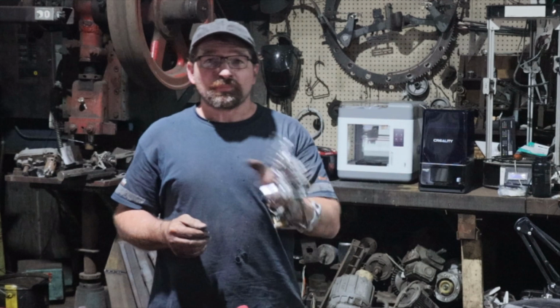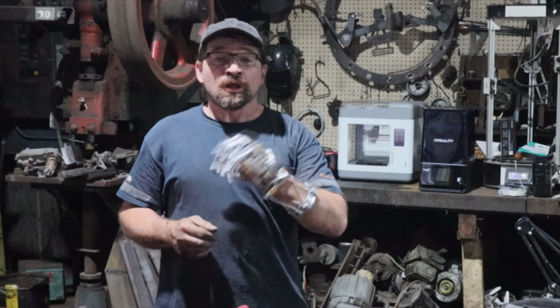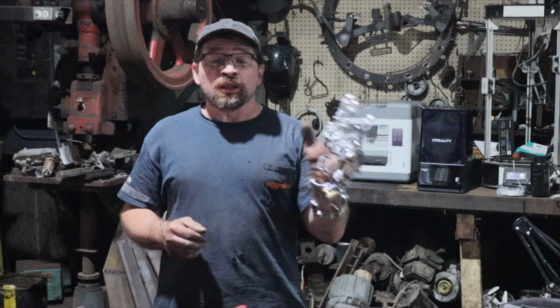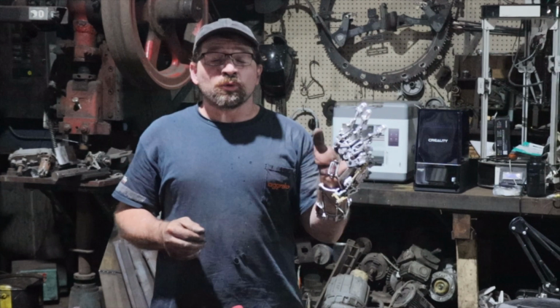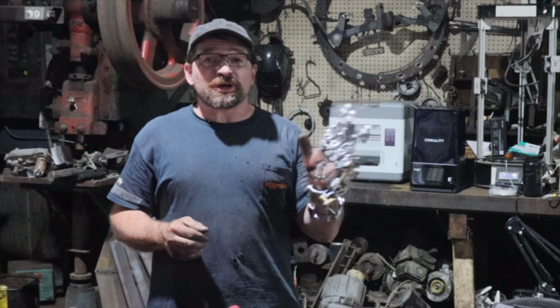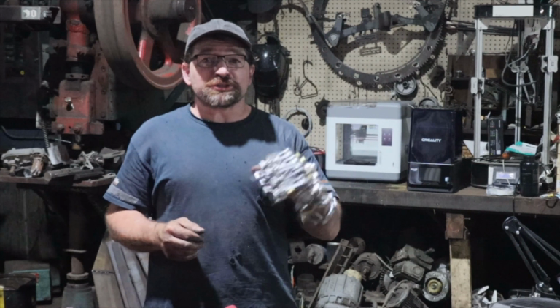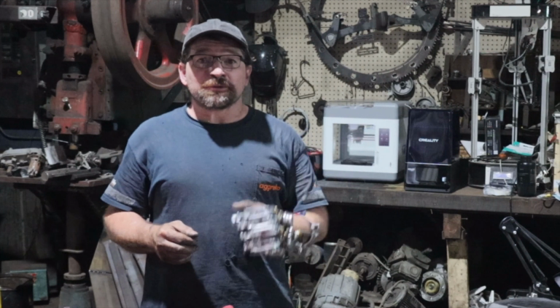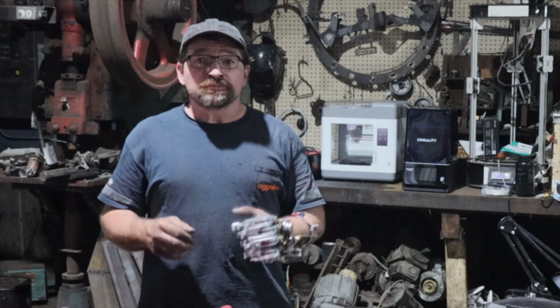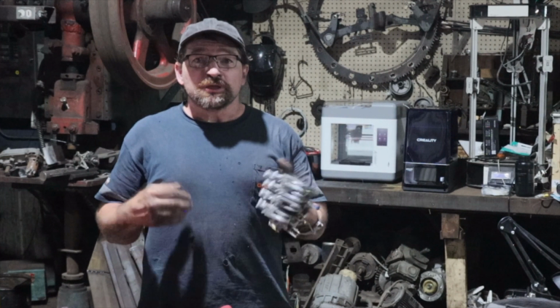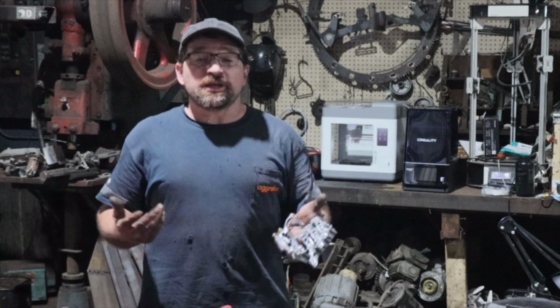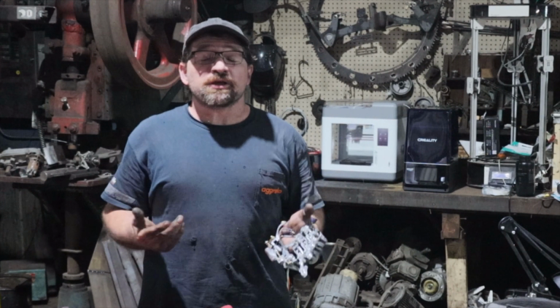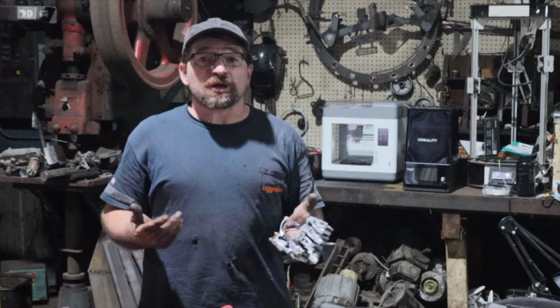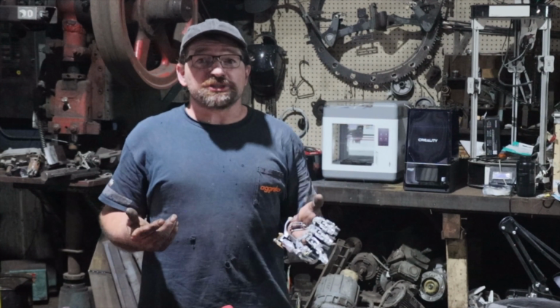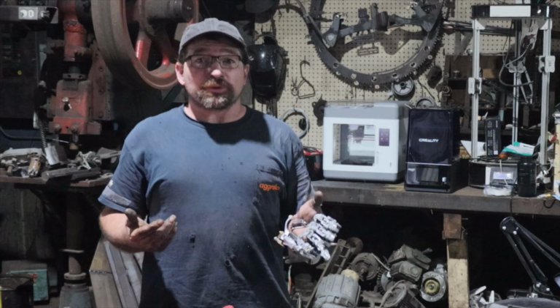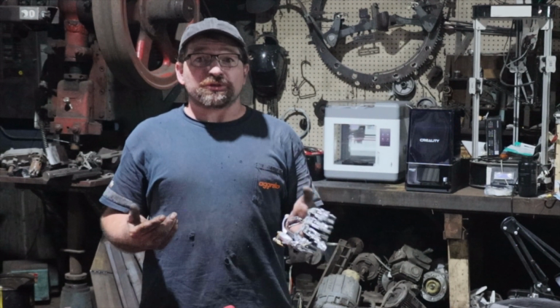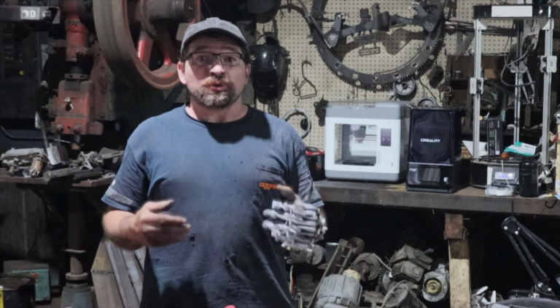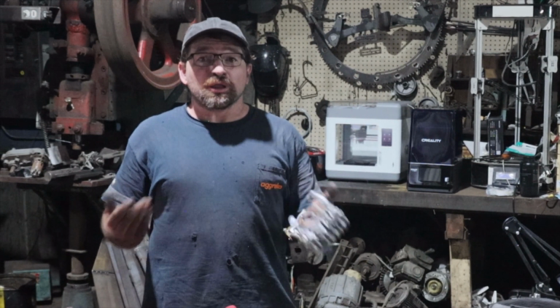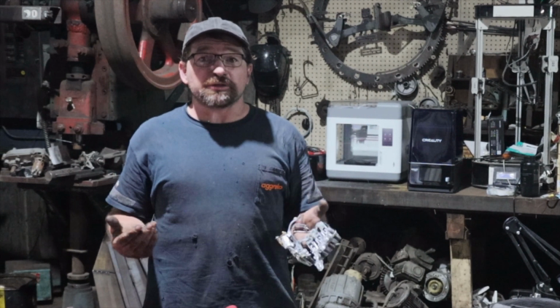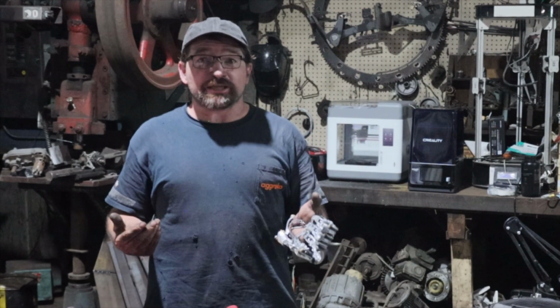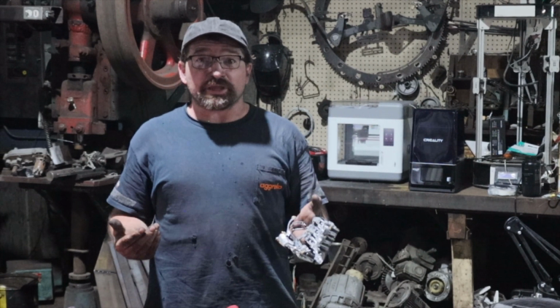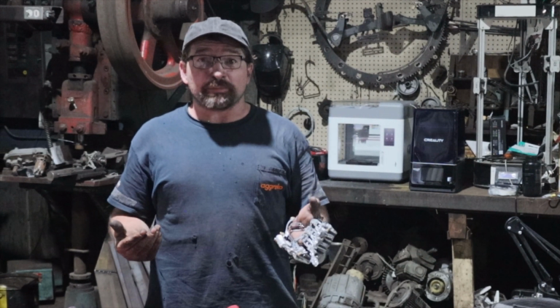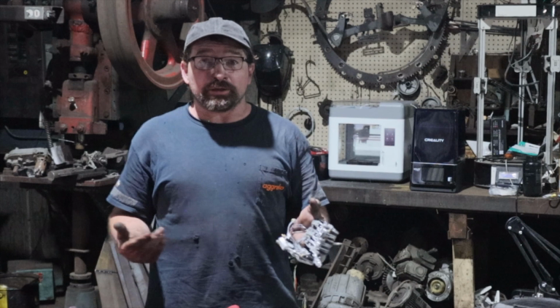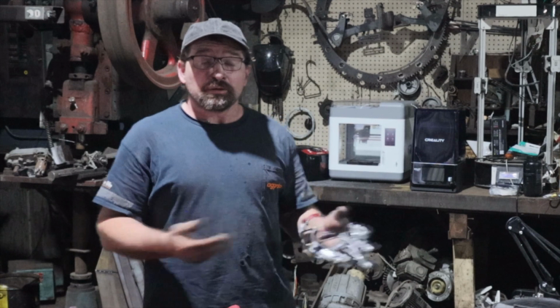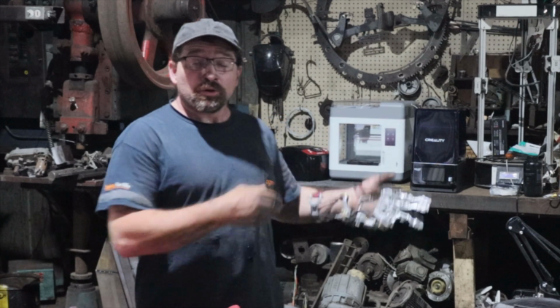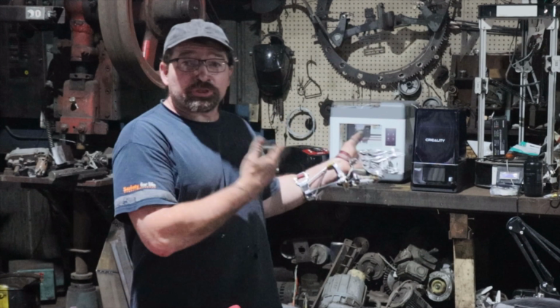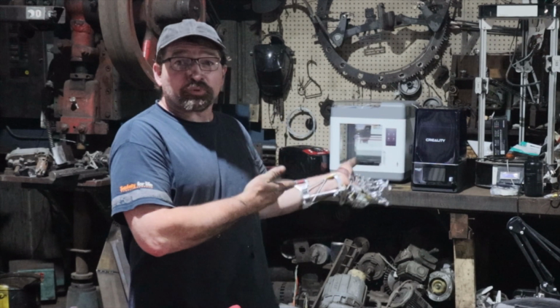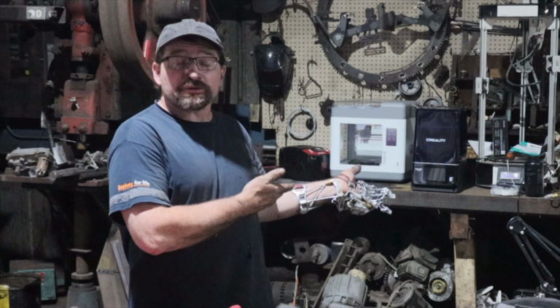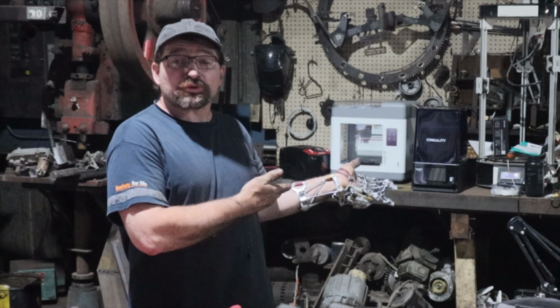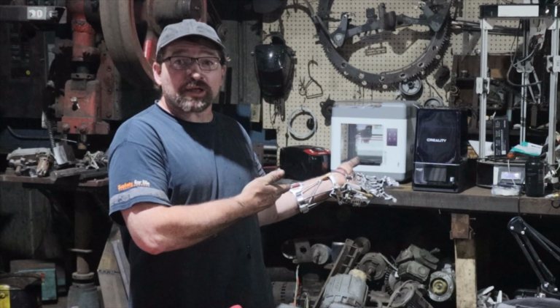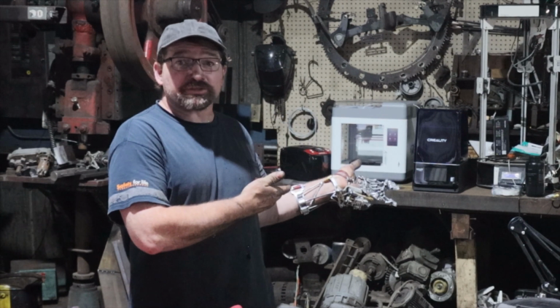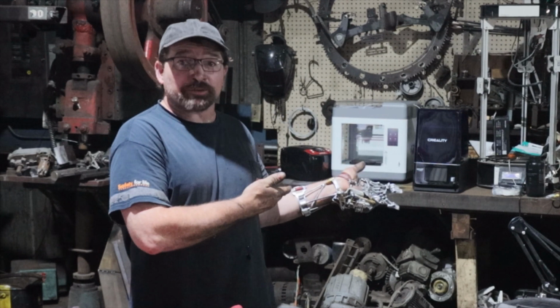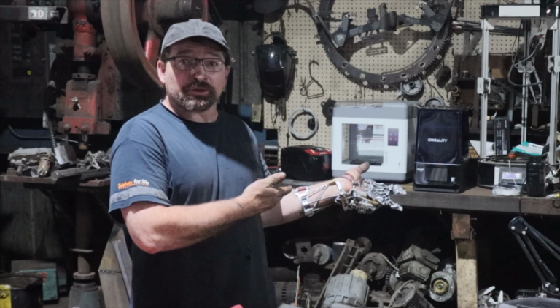Hello and welcome back to my channel. Today I thought I'd share with you a little gadget that I made with the printers that Creality sent me.